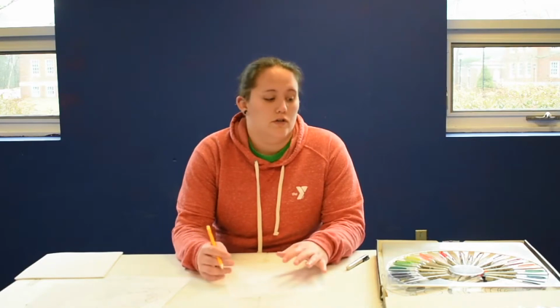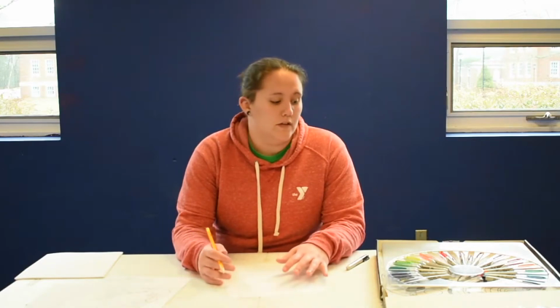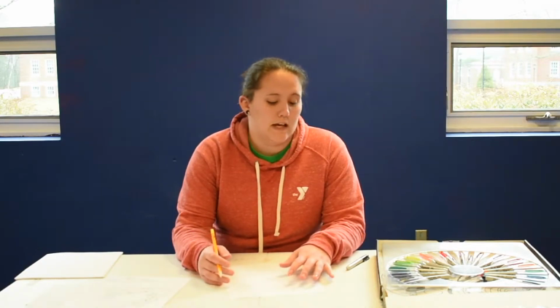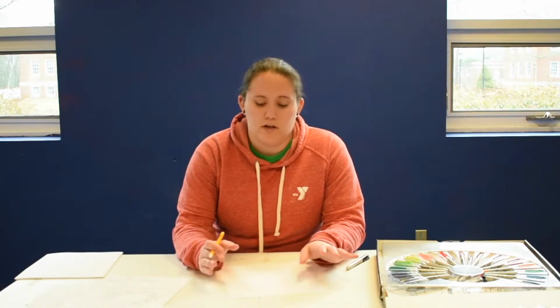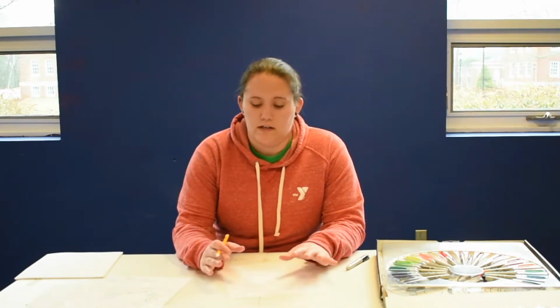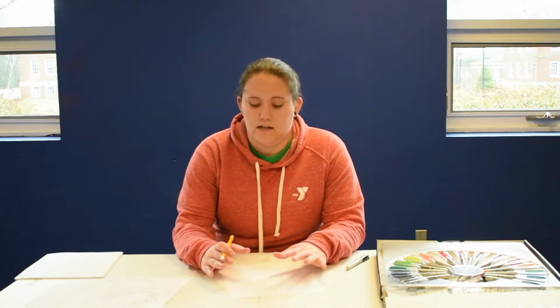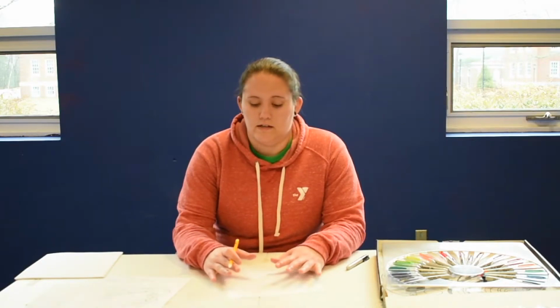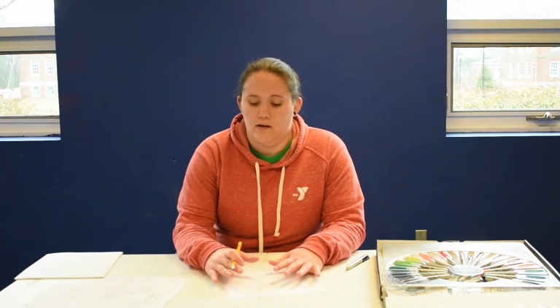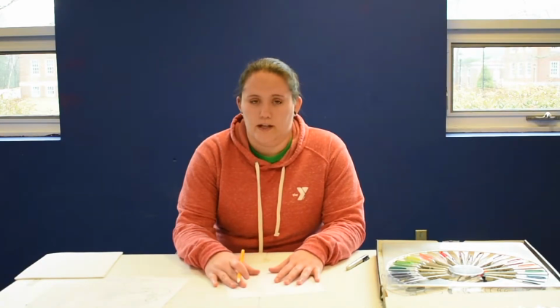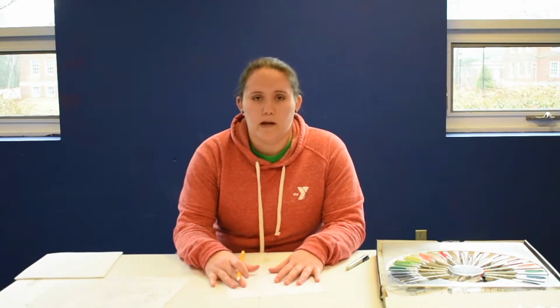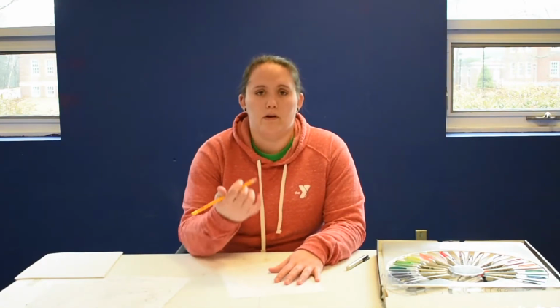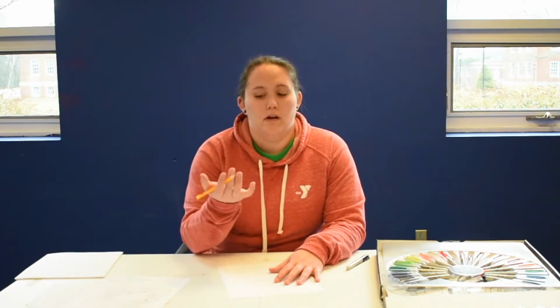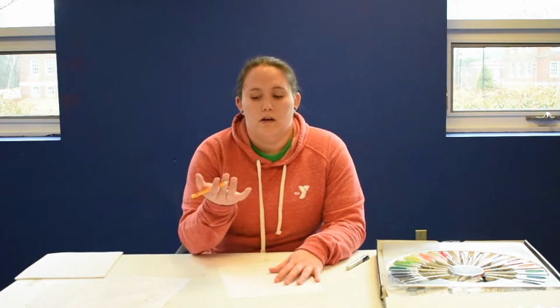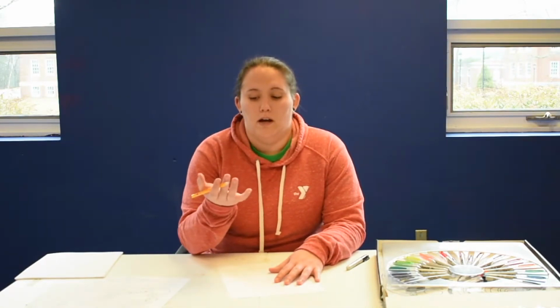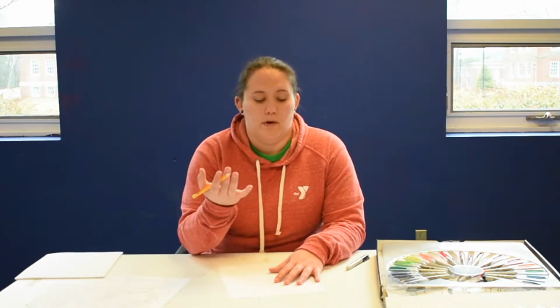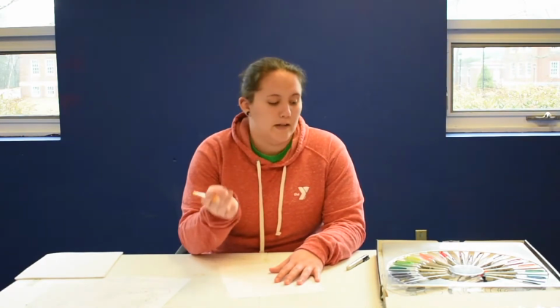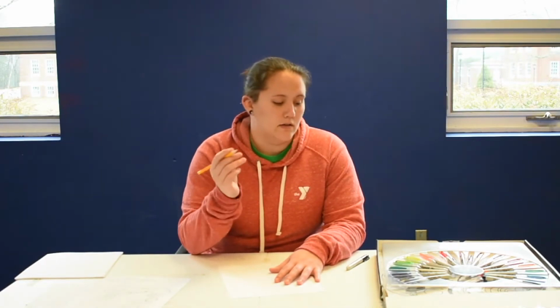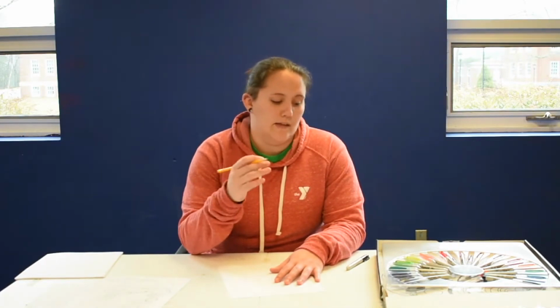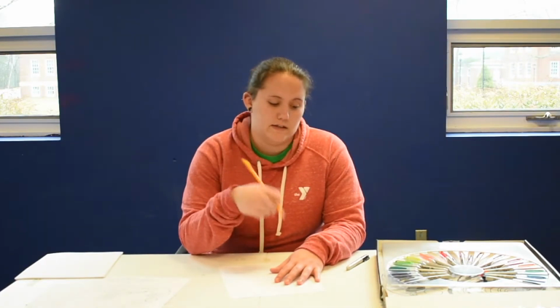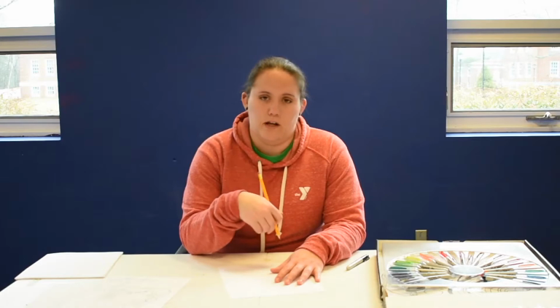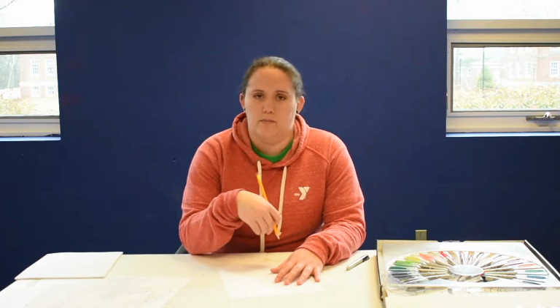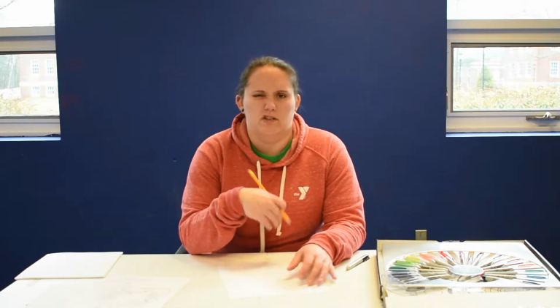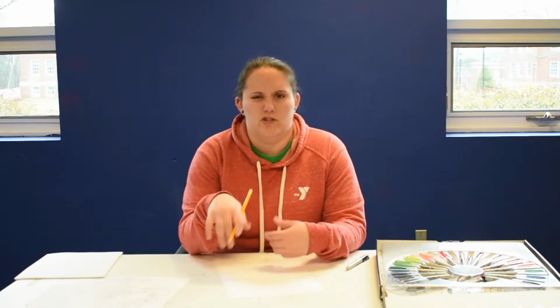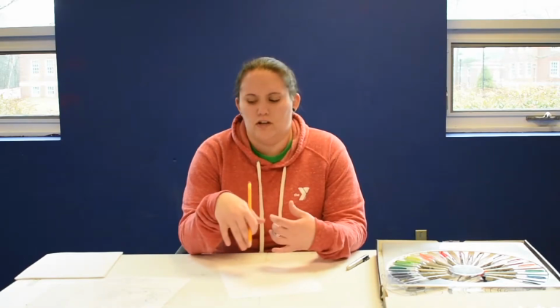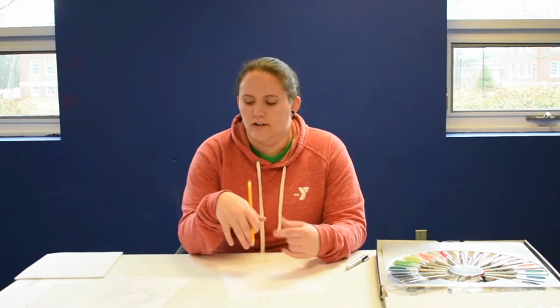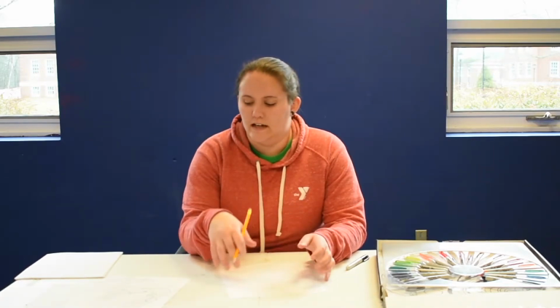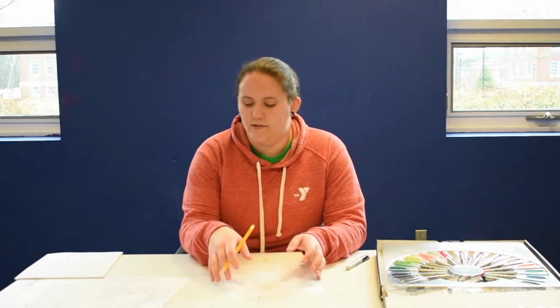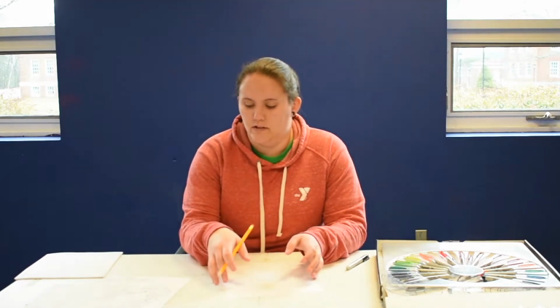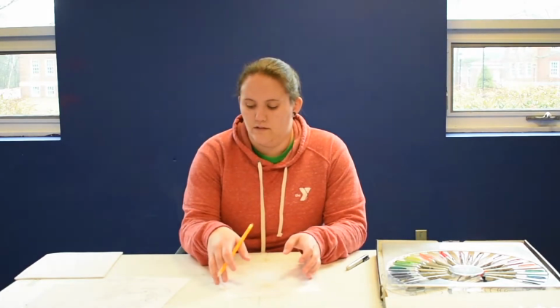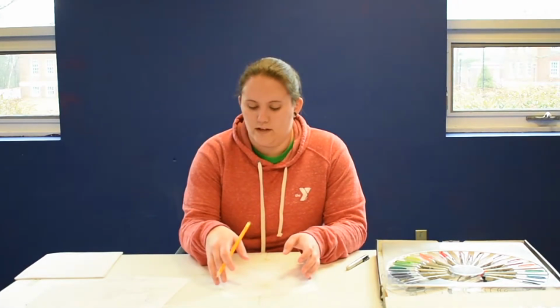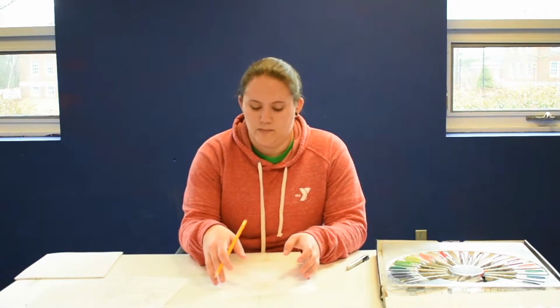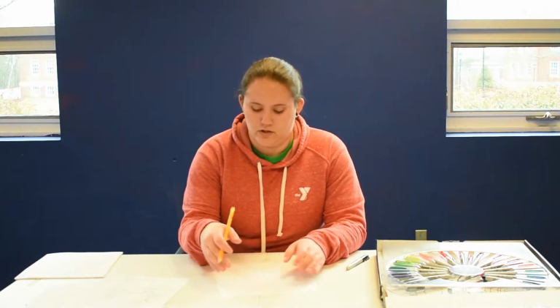For this game you're going to need some blank paper, a pencil, and then some coloring material so you can color it in after and finish the picture.